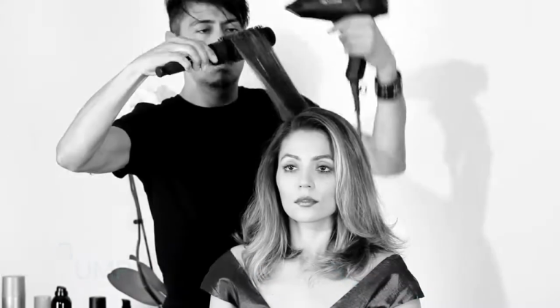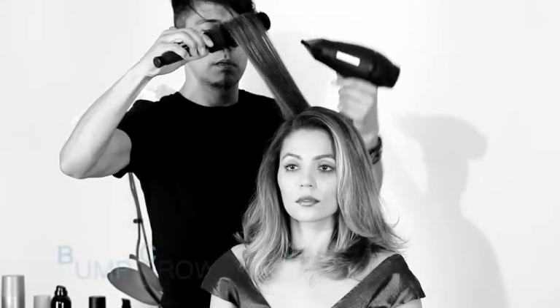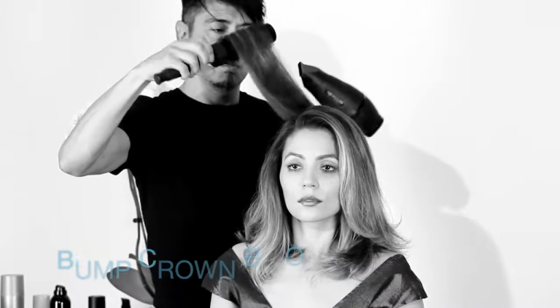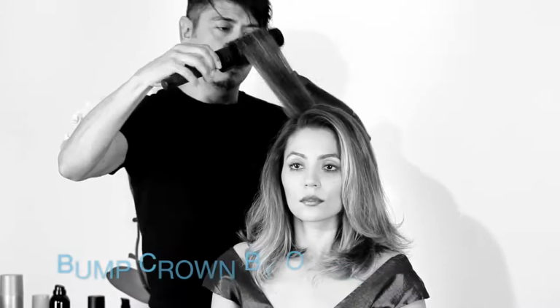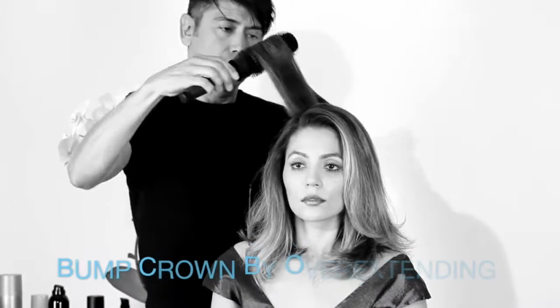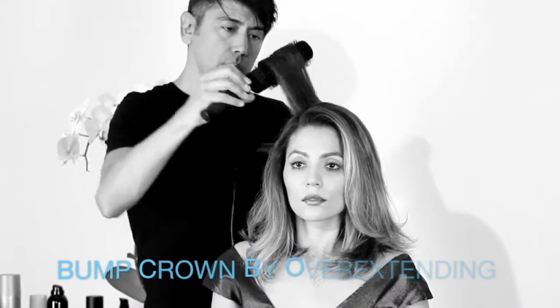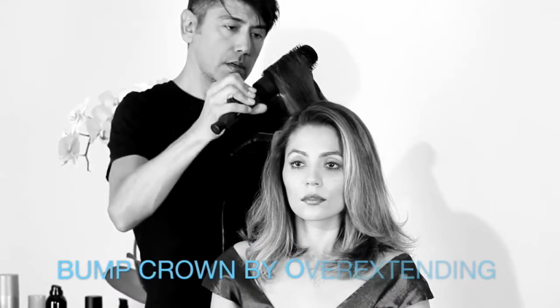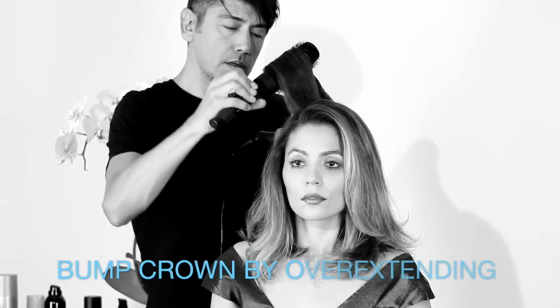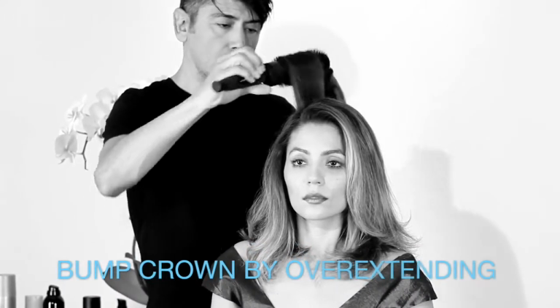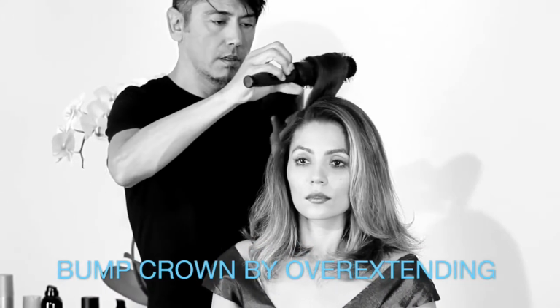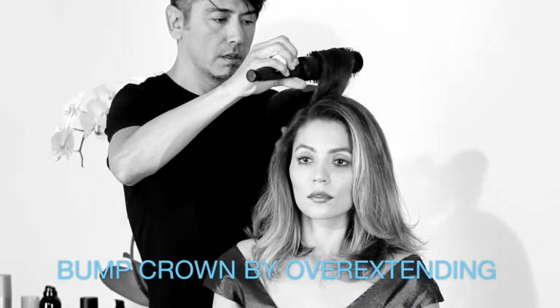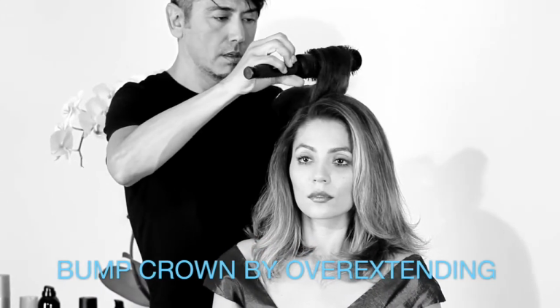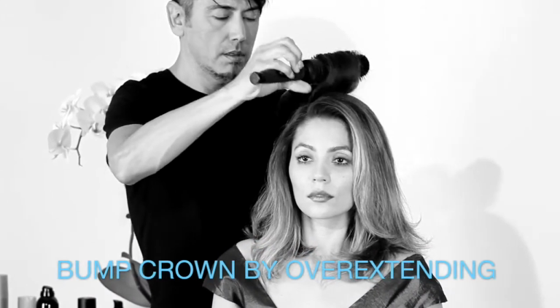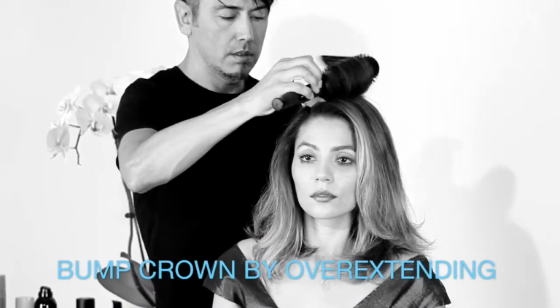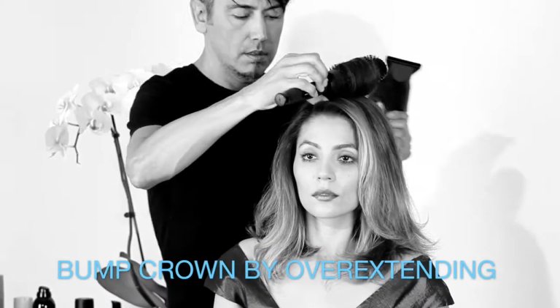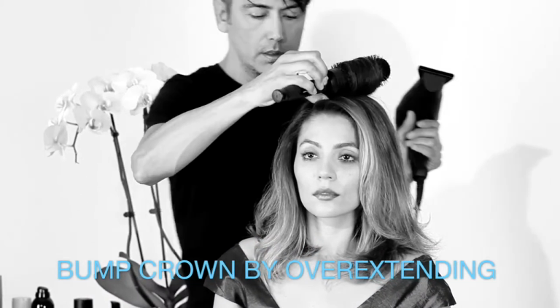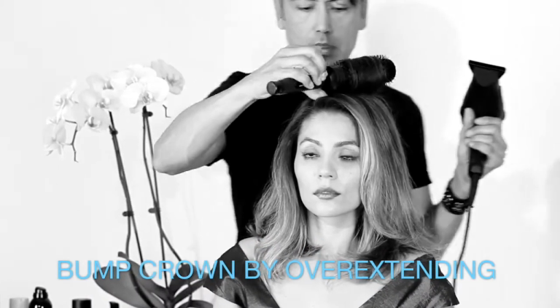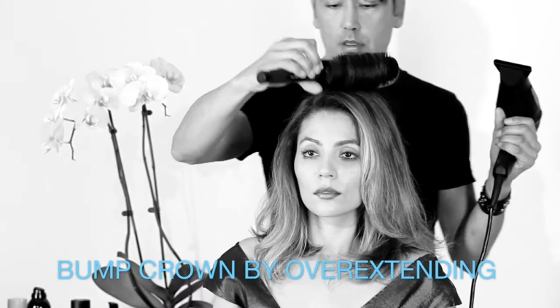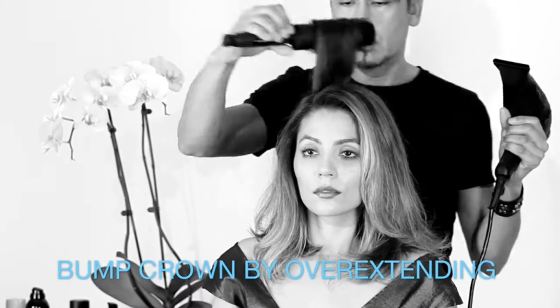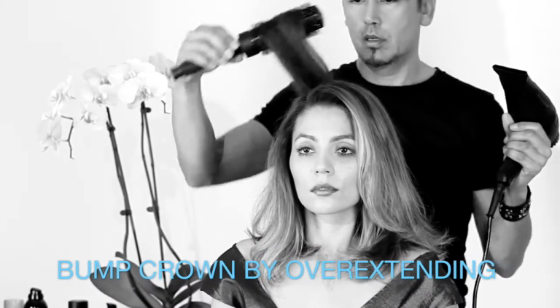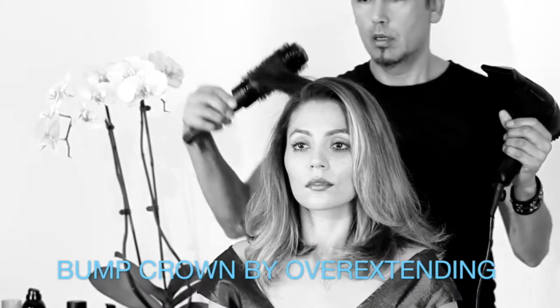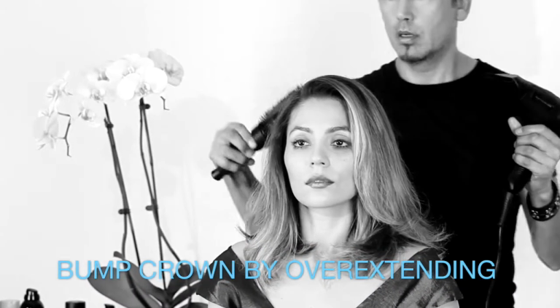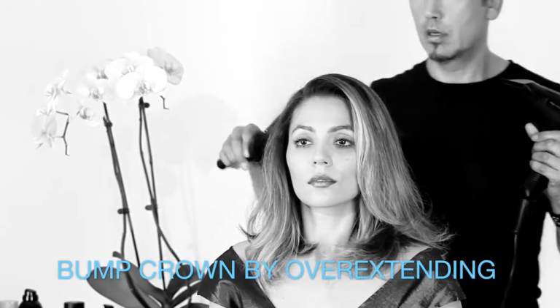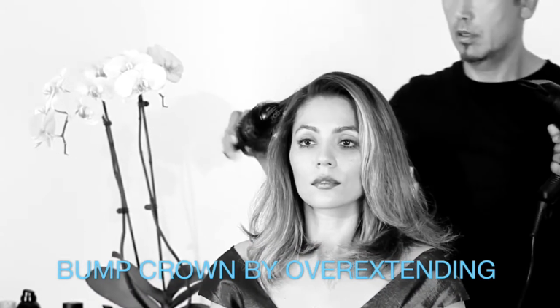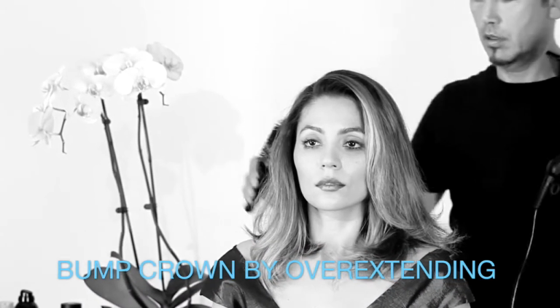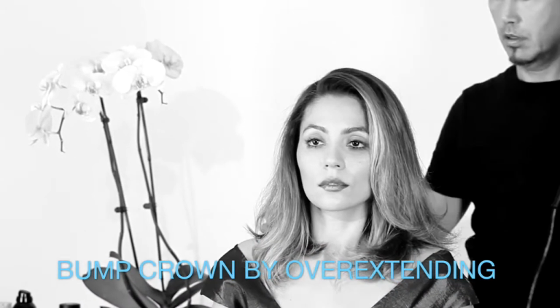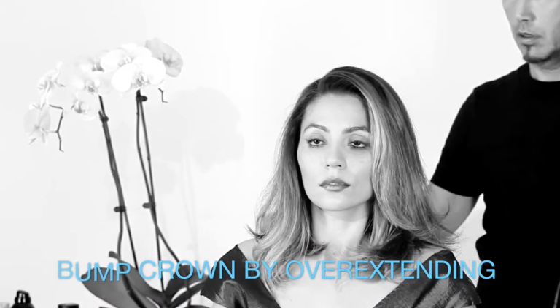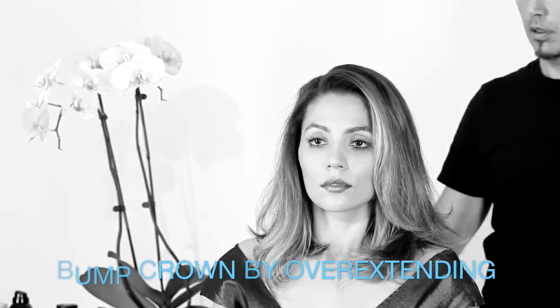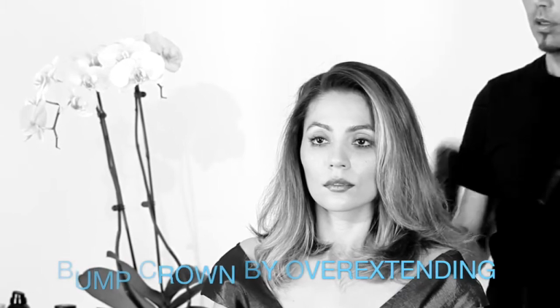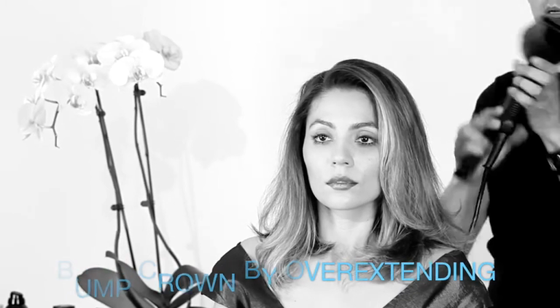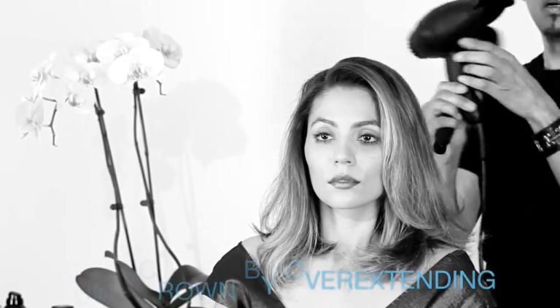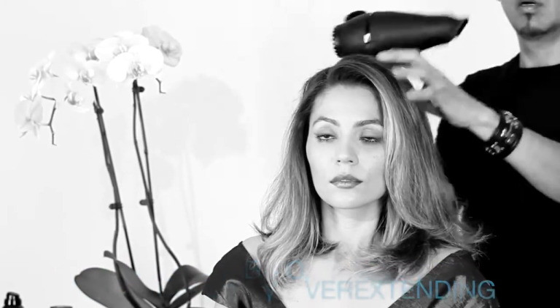Heating the hair at the base while lifting the brush high at the crown gives your hair the perfect crown bump.